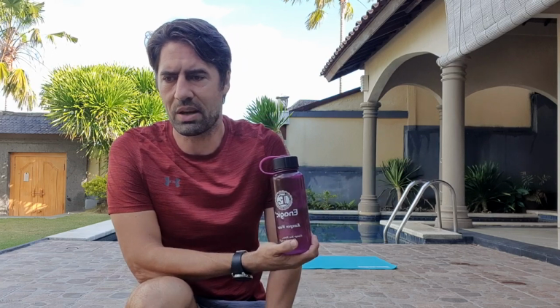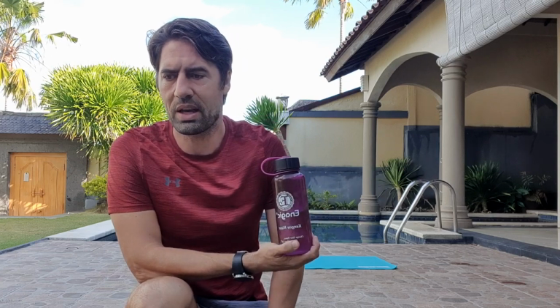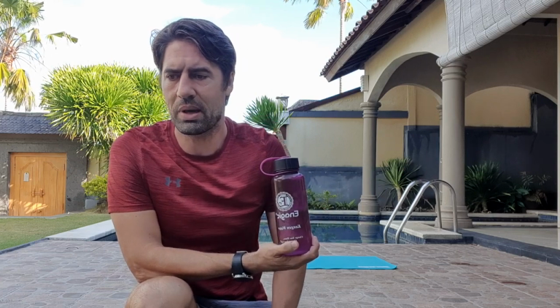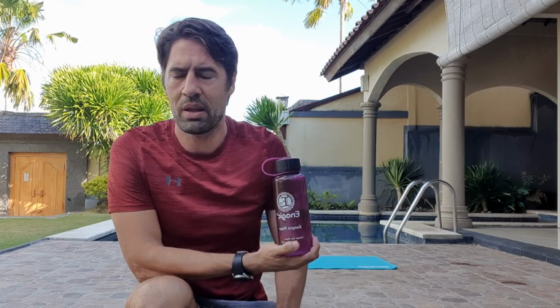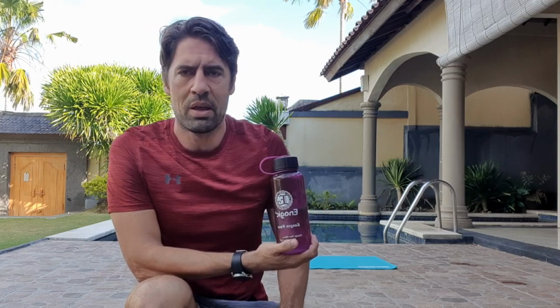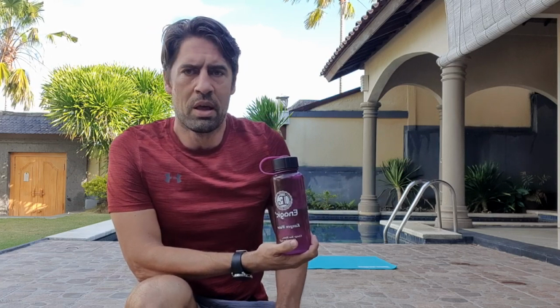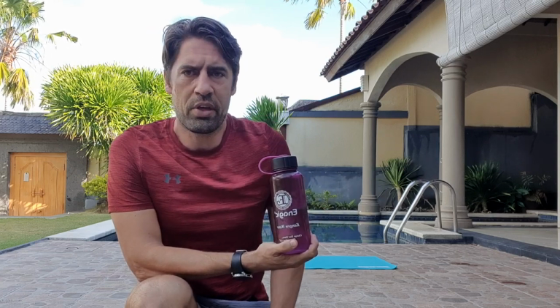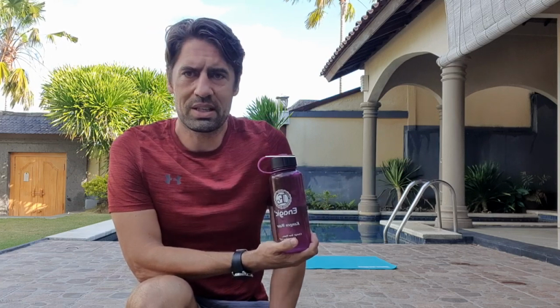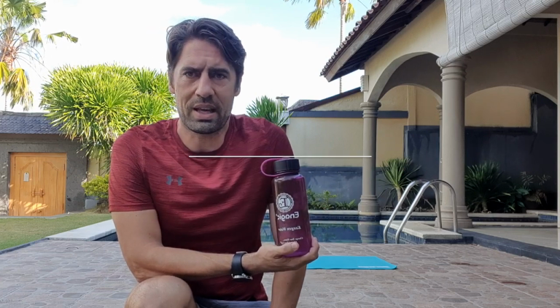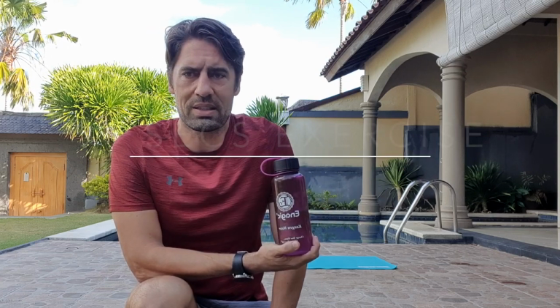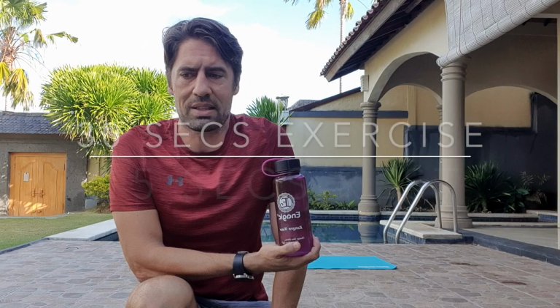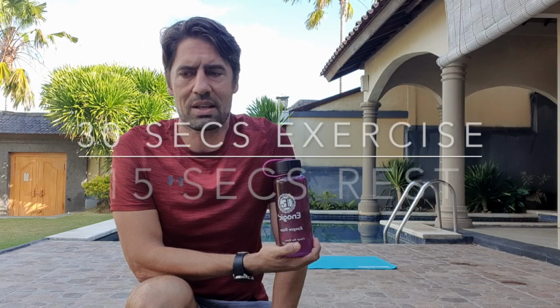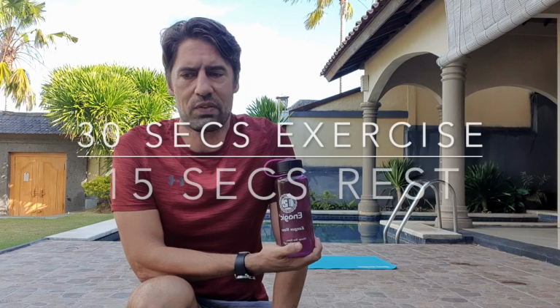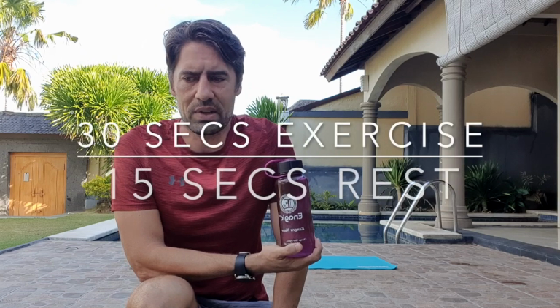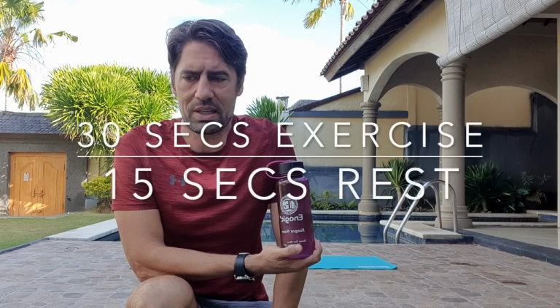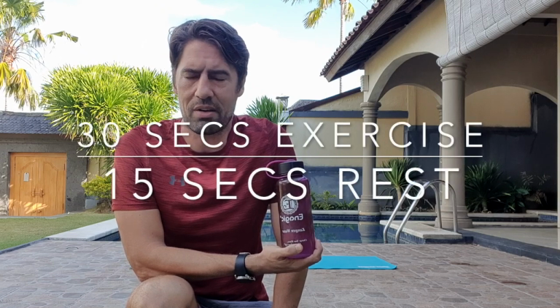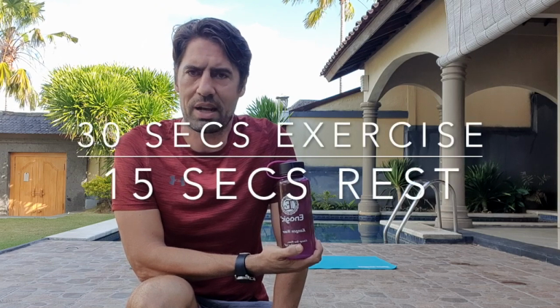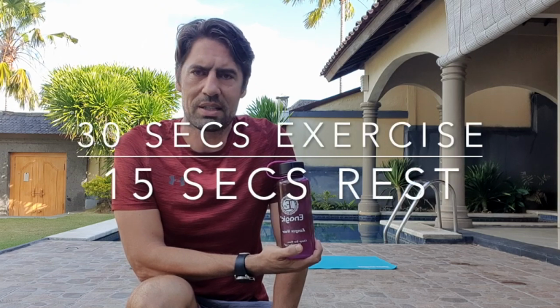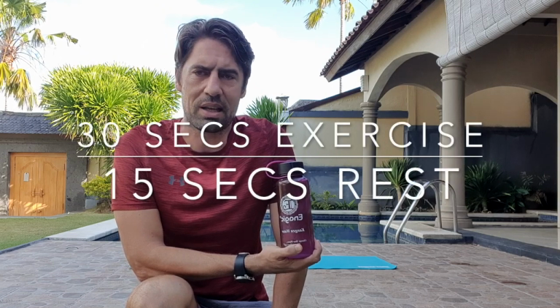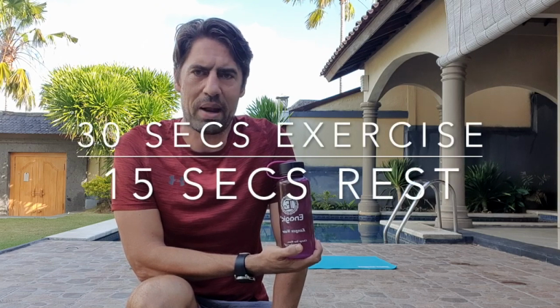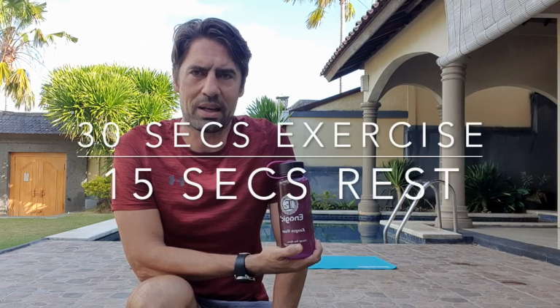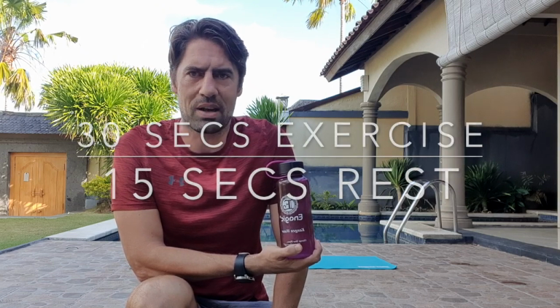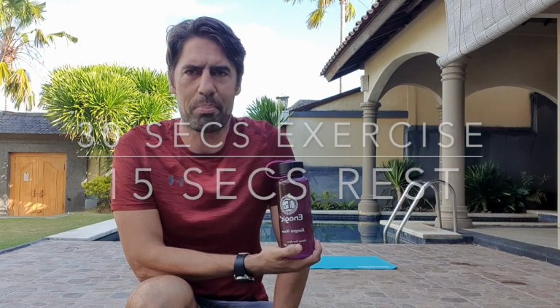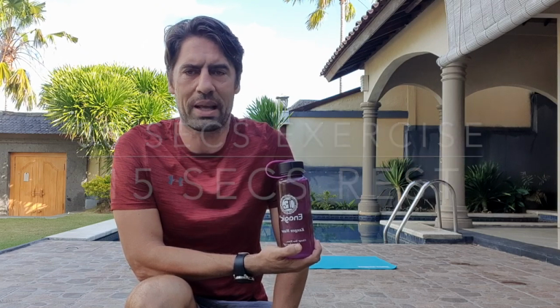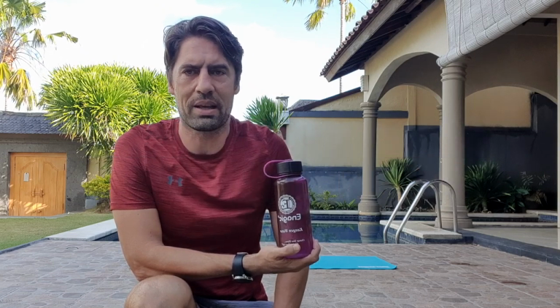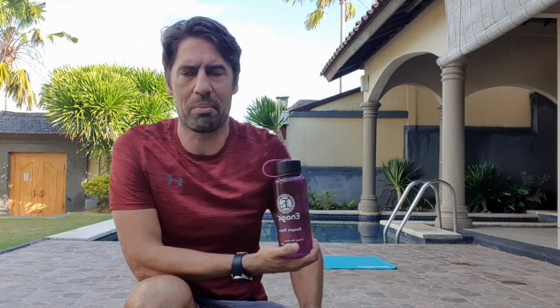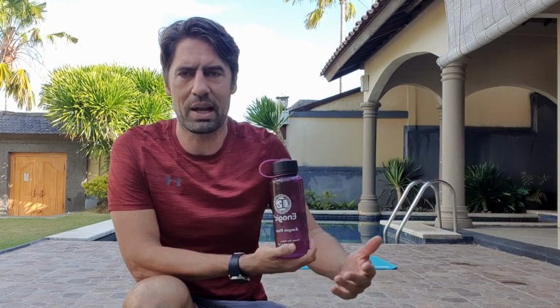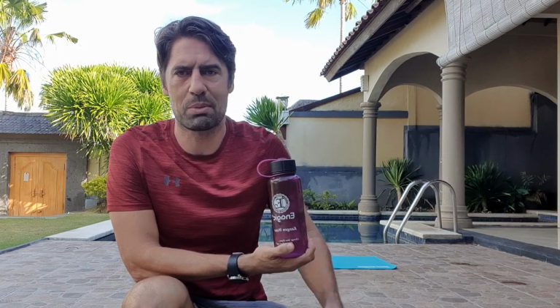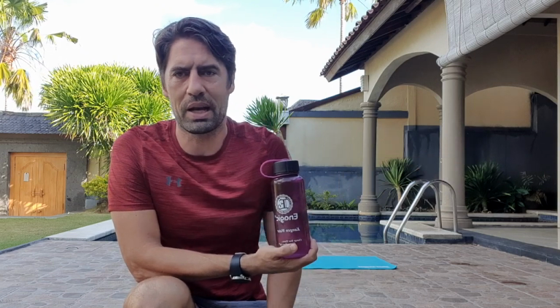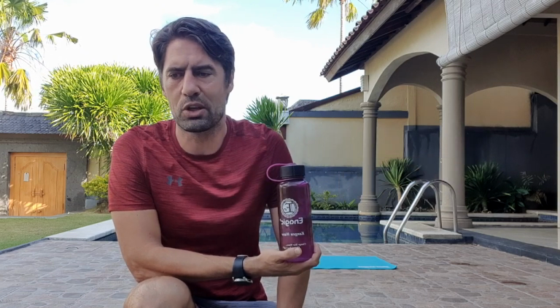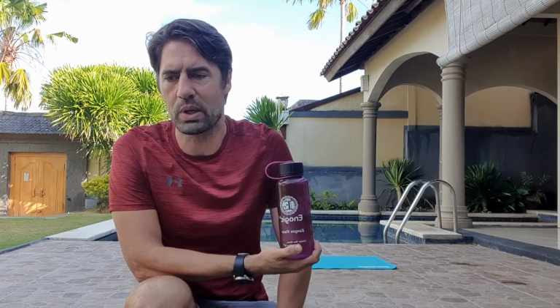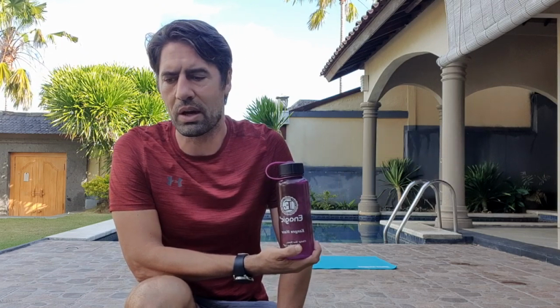So these are going to be 30 seconds exercise, 15 second rest — things like plank, side plank. I'll explain as we go.